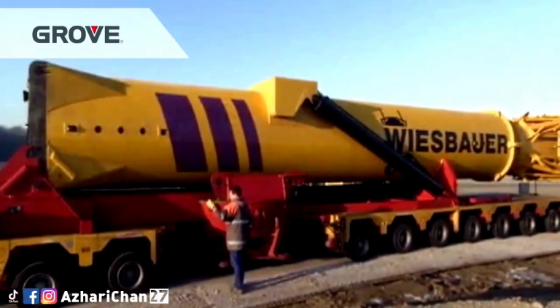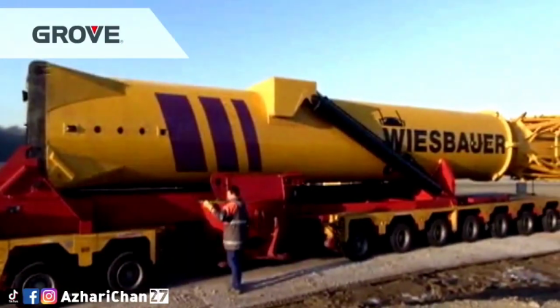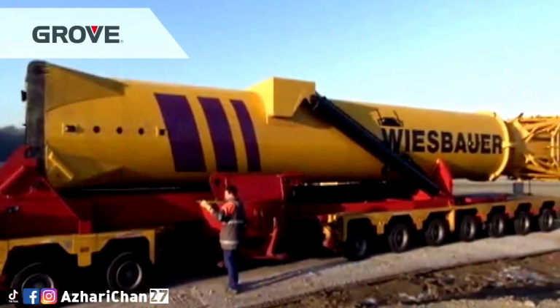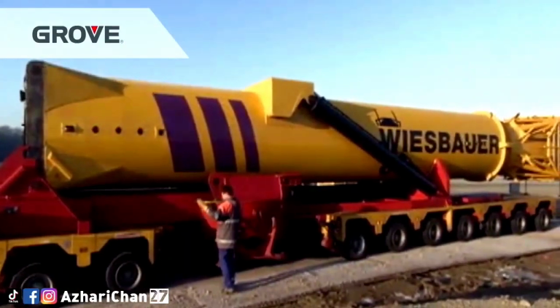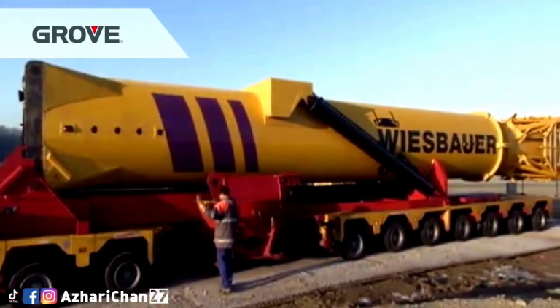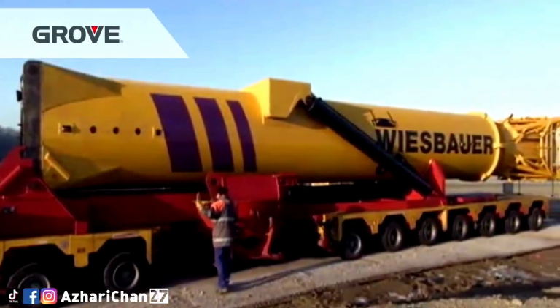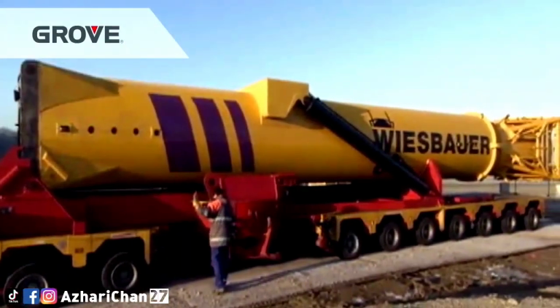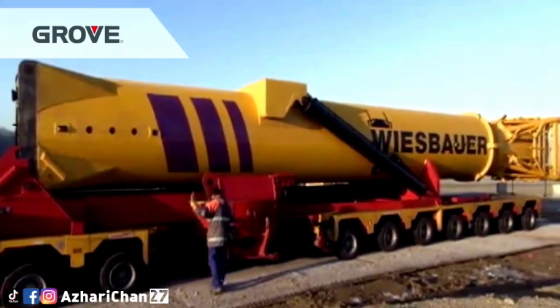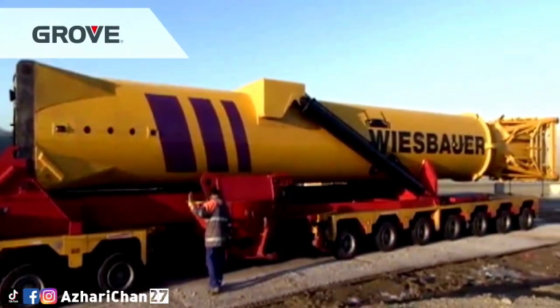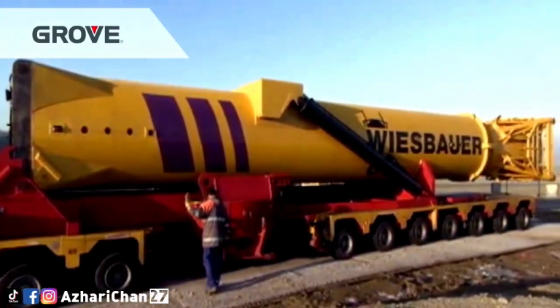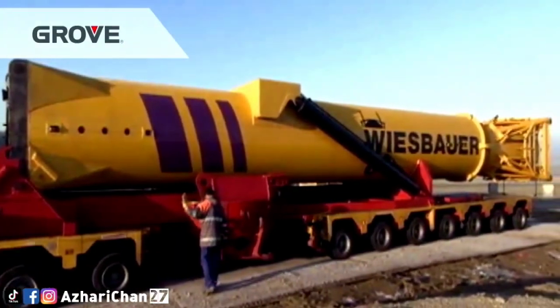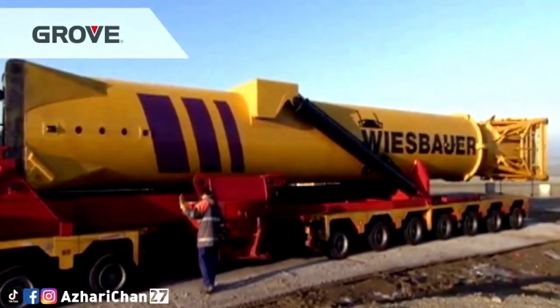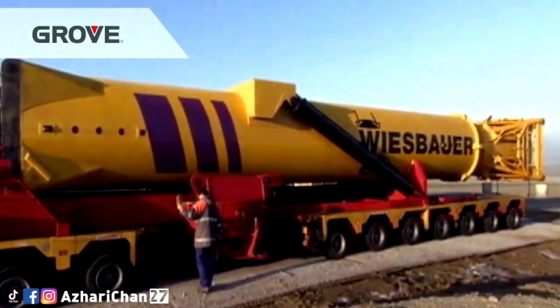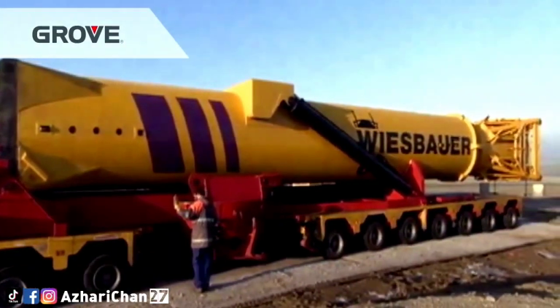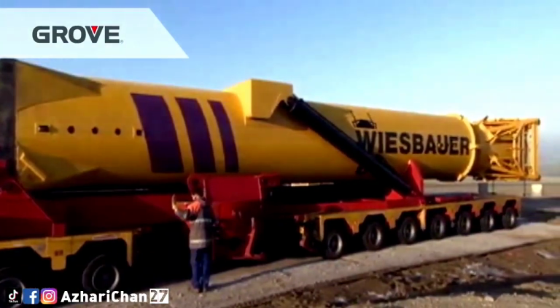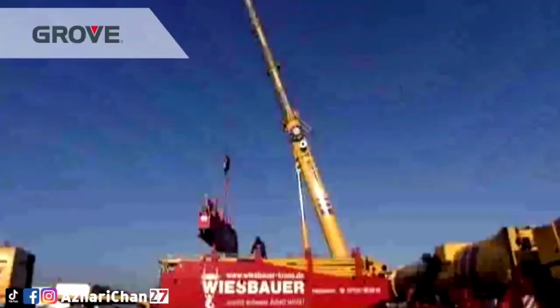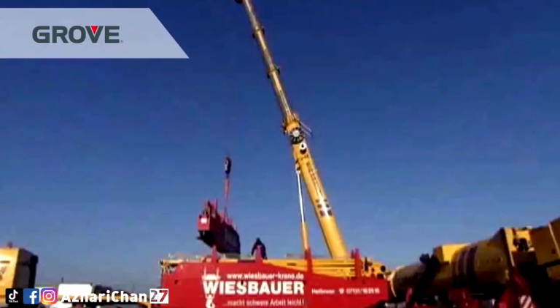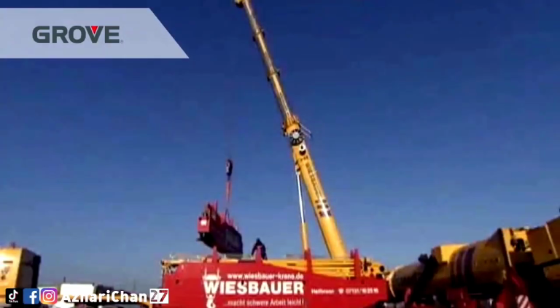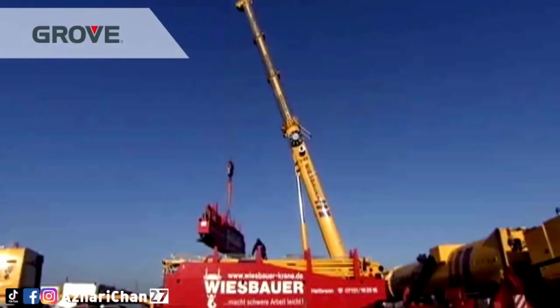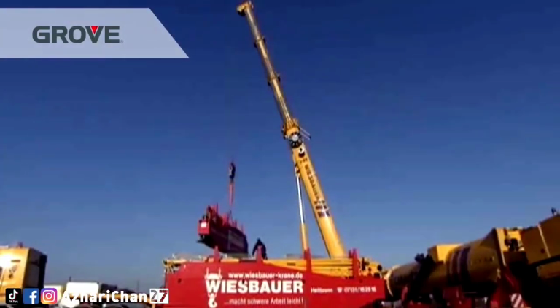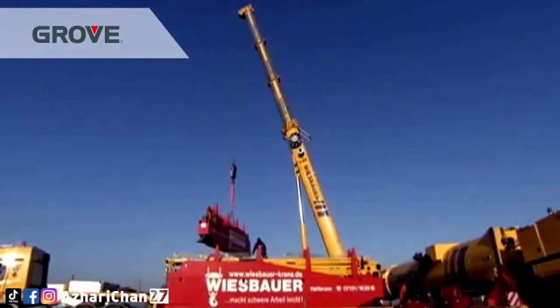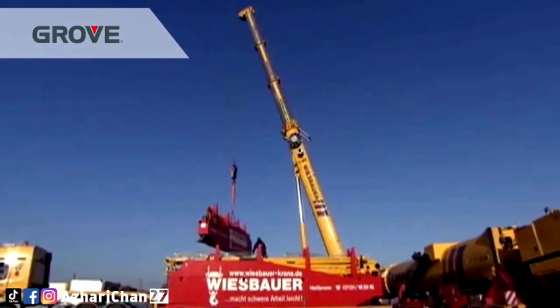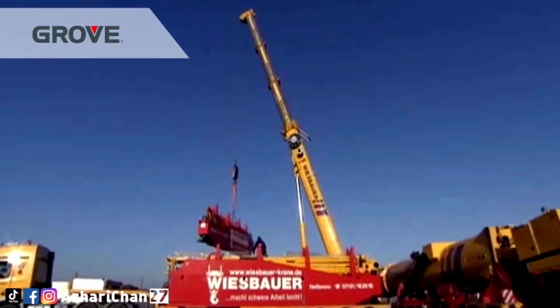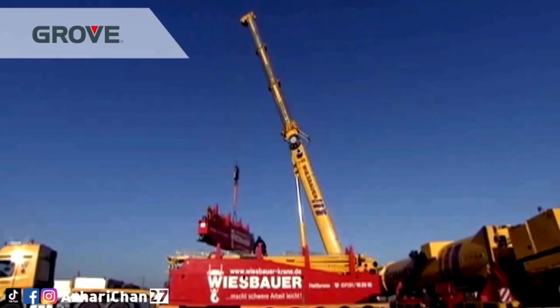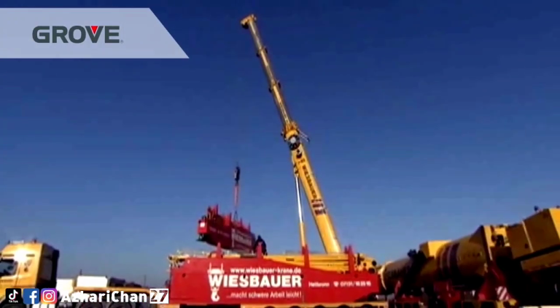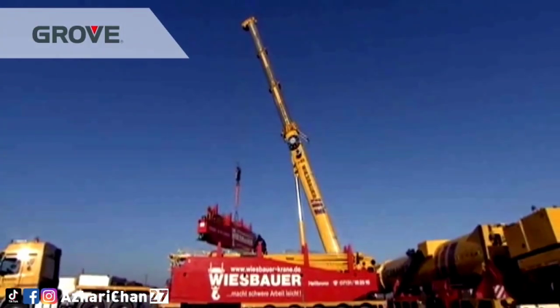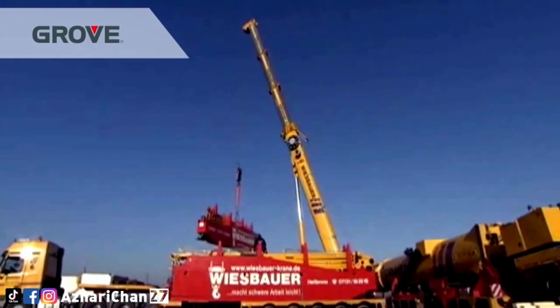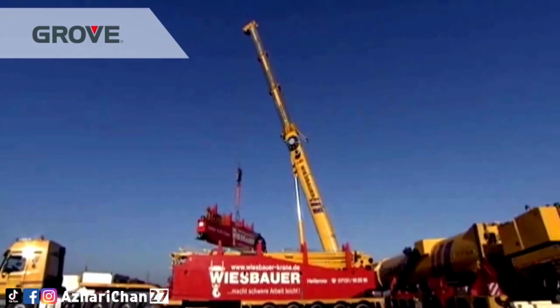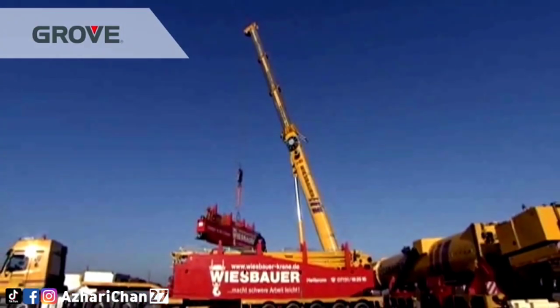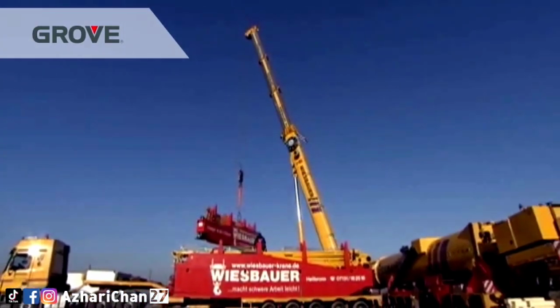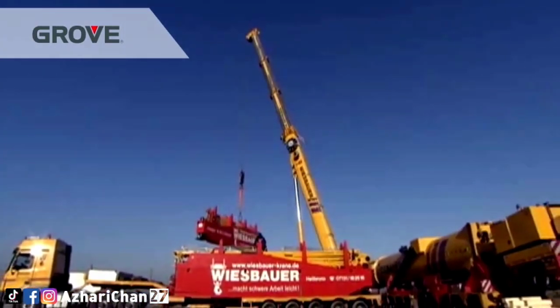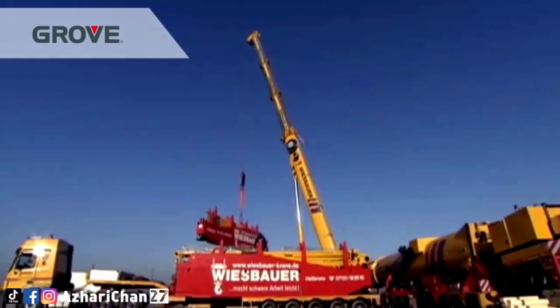The maximum boom length is 60 meters and the maximum tower length is 65.5 meters.